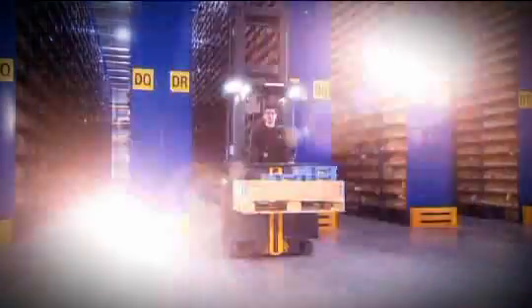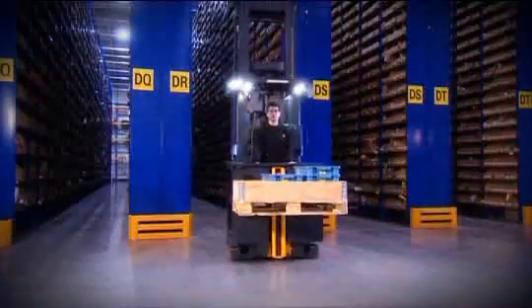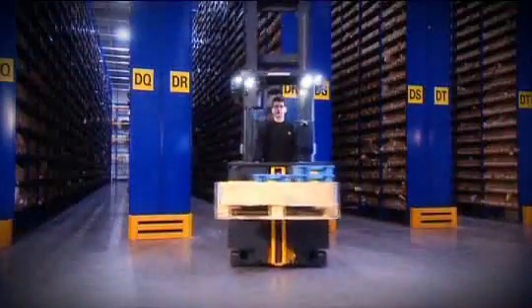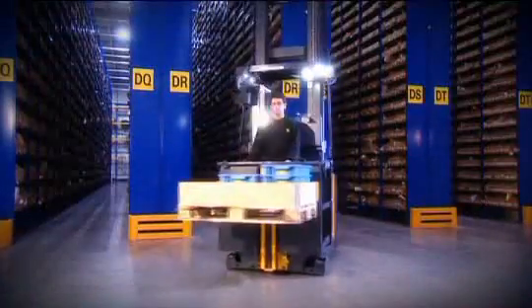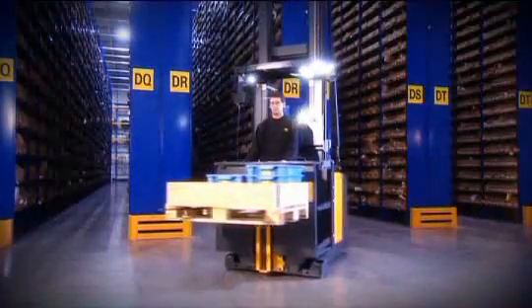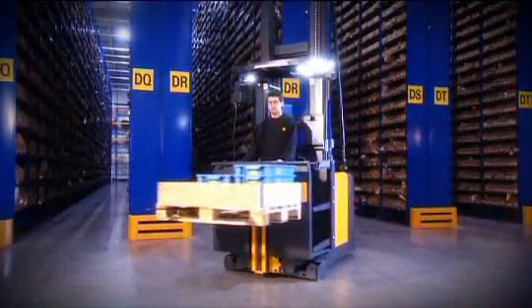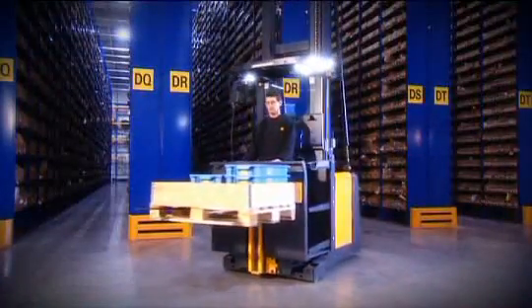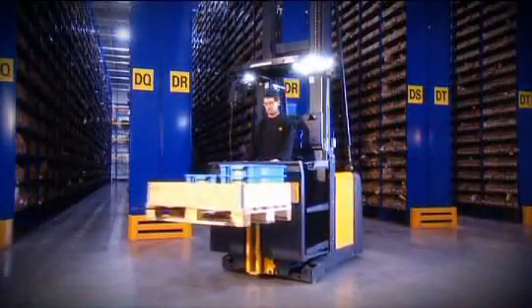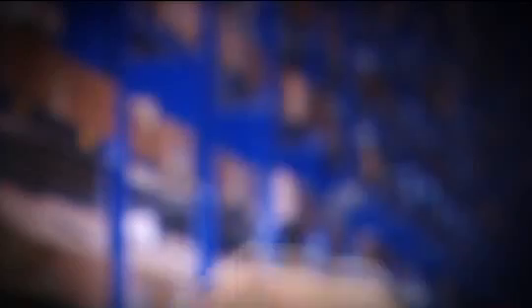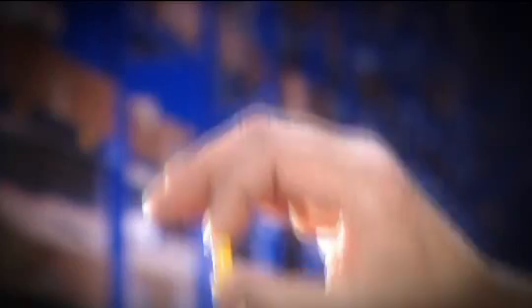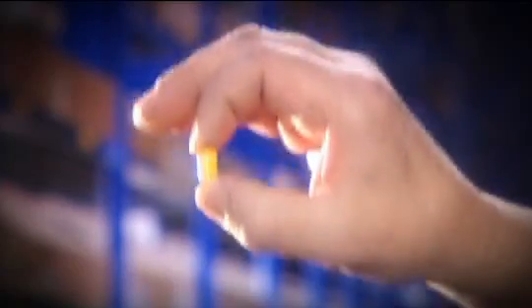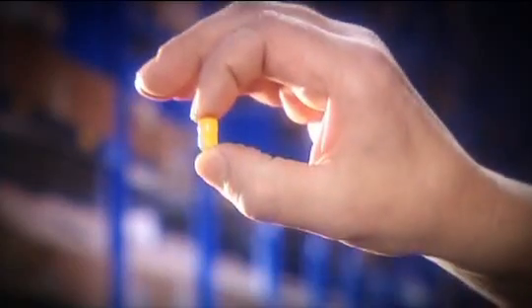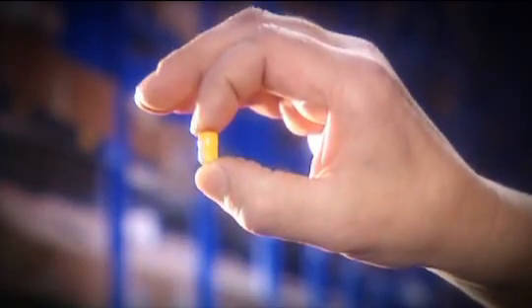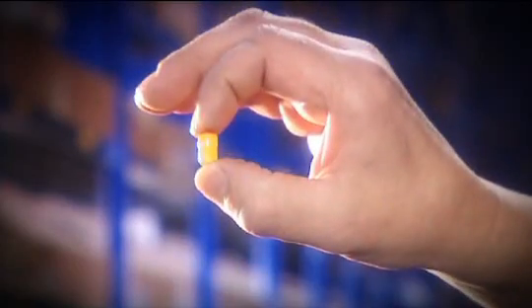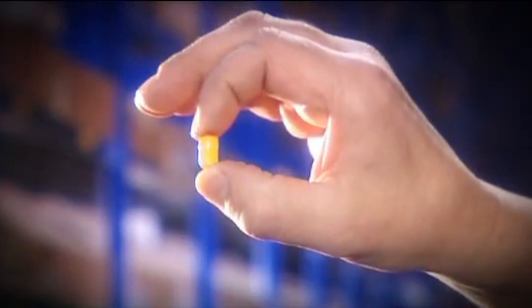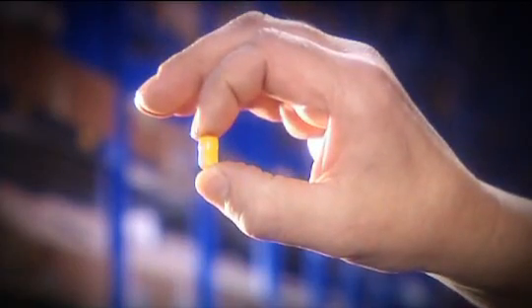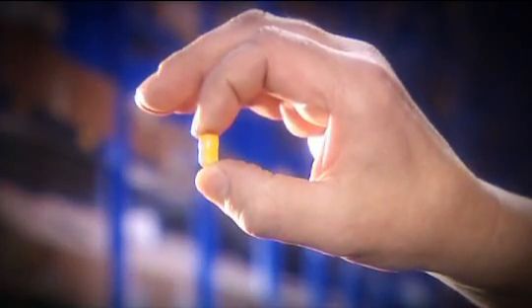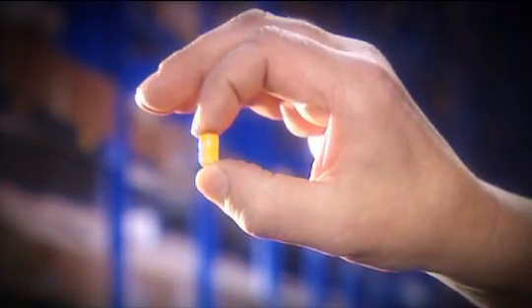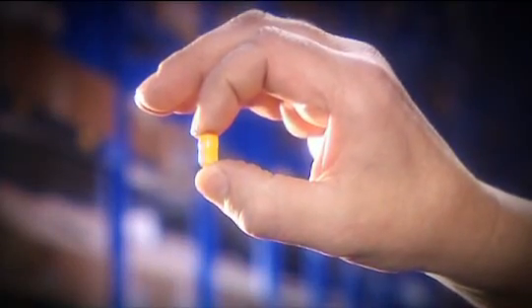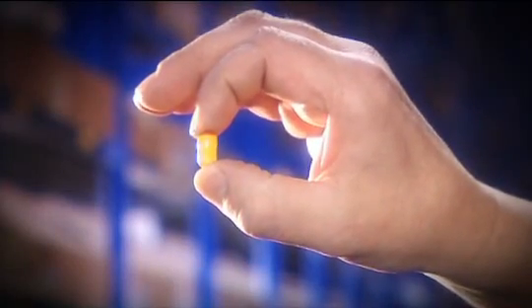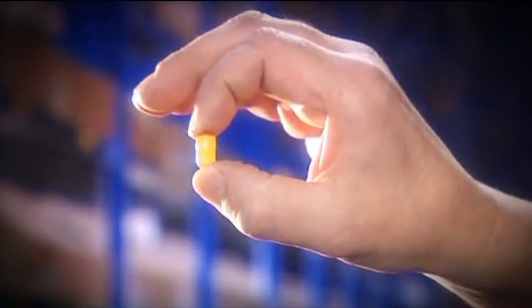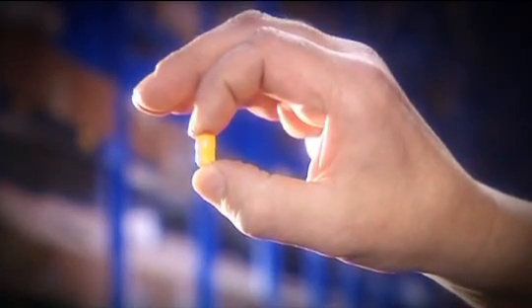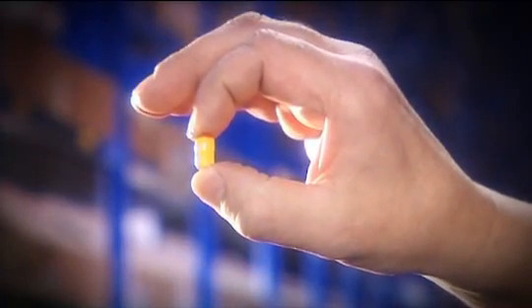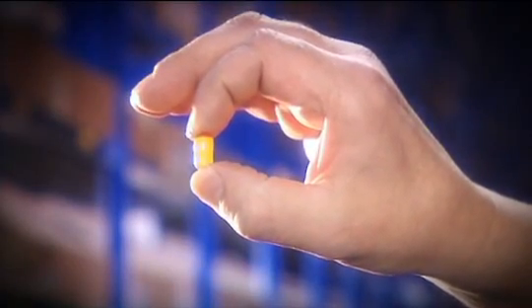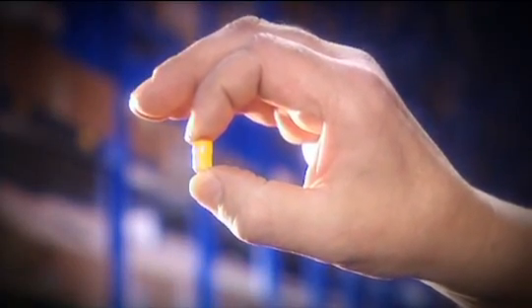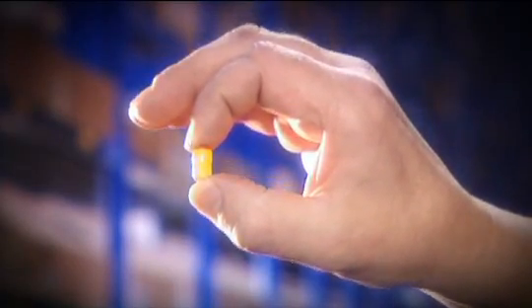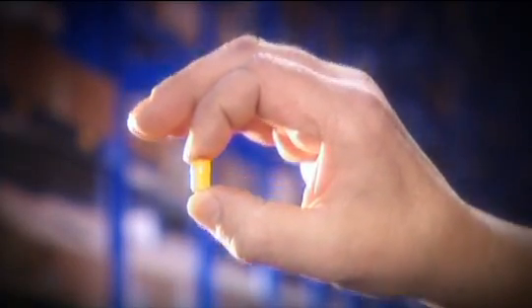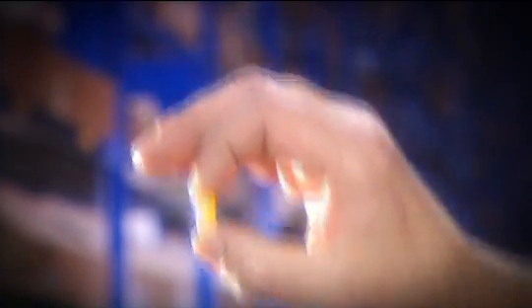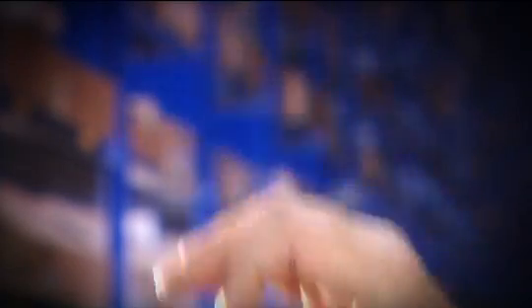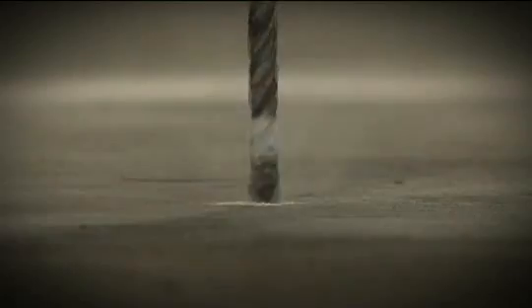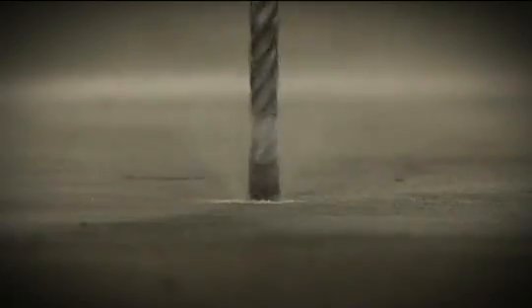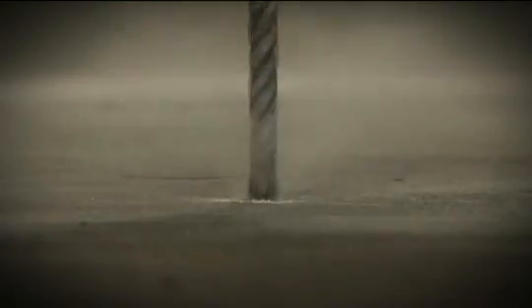The transponder technology by Jungheinrich. So small is the new revolution within warehouse management.